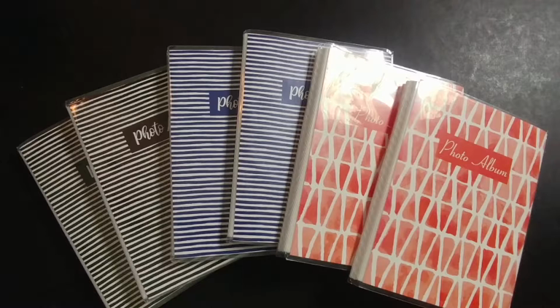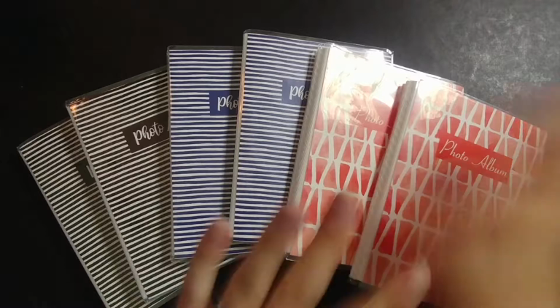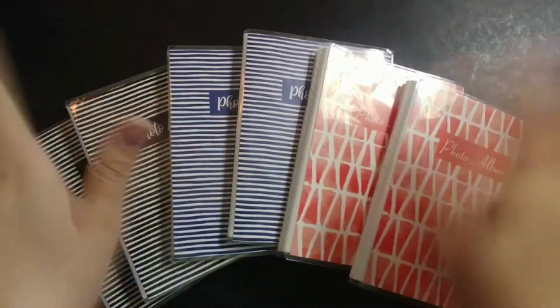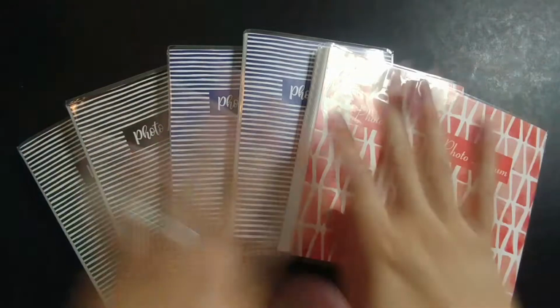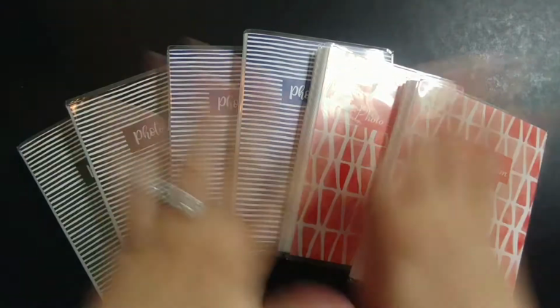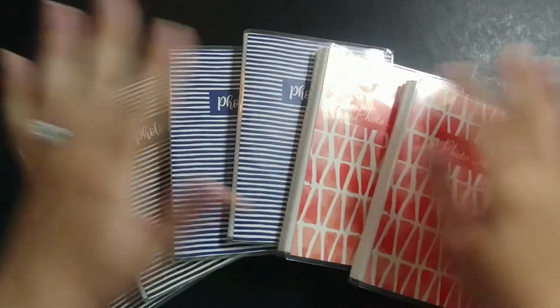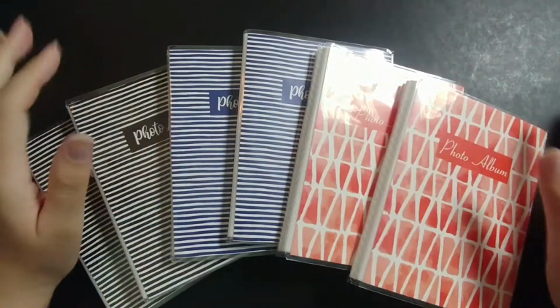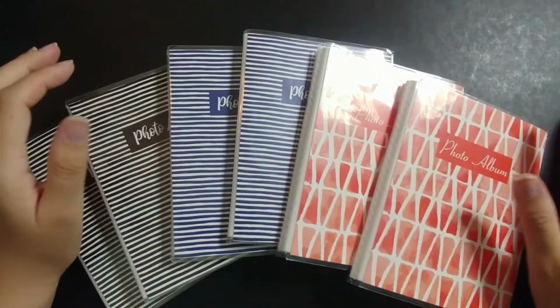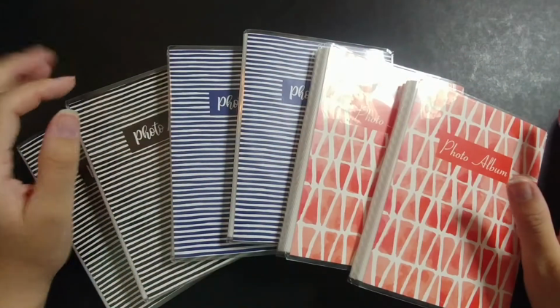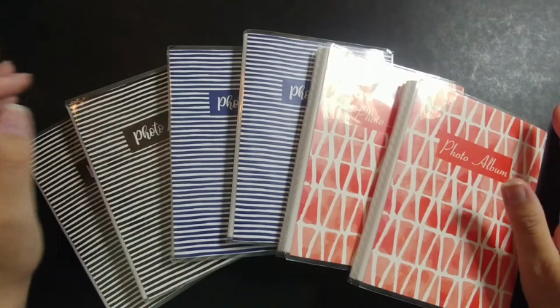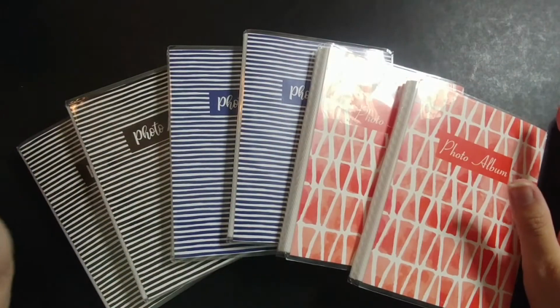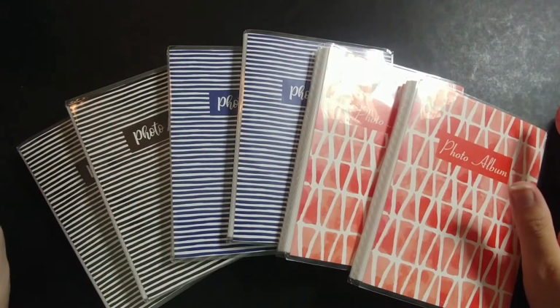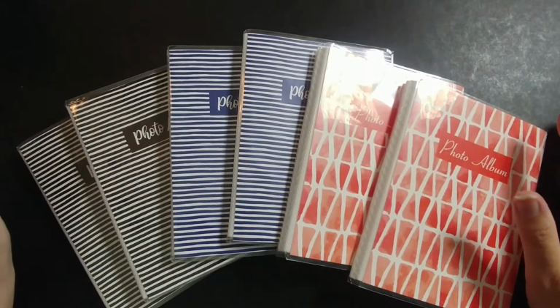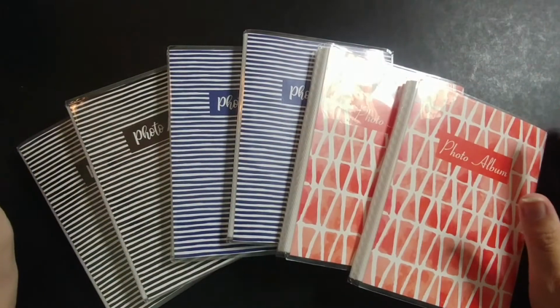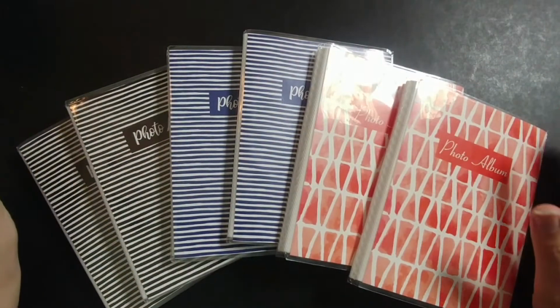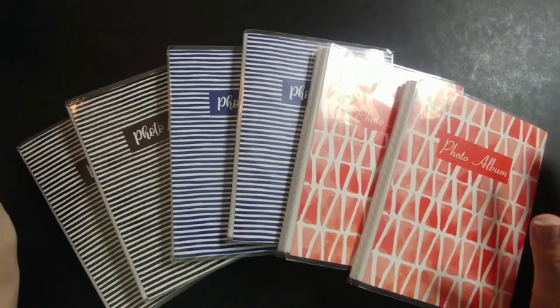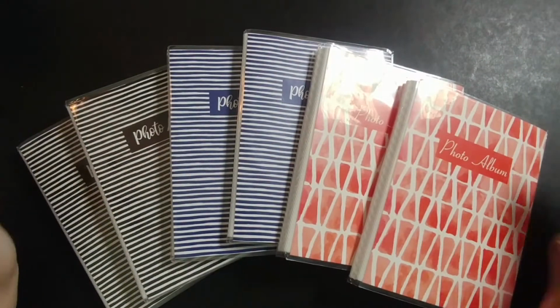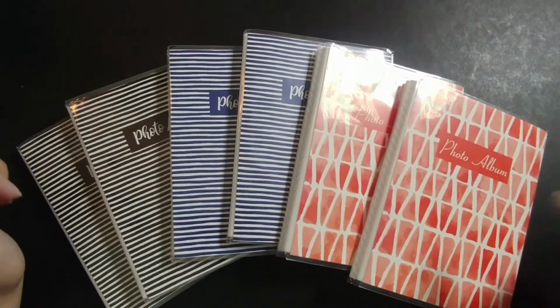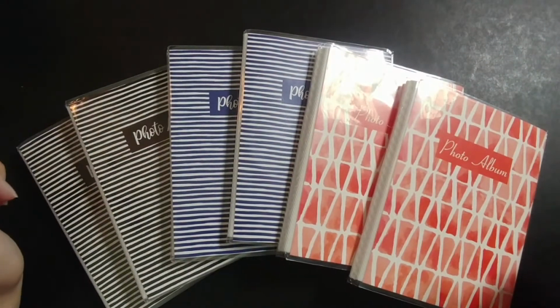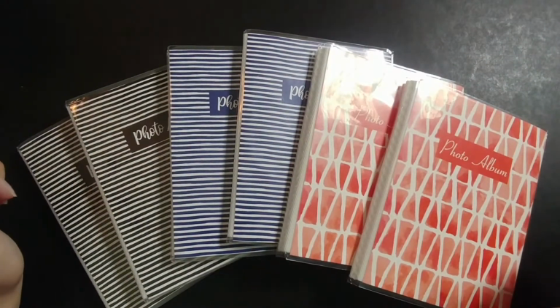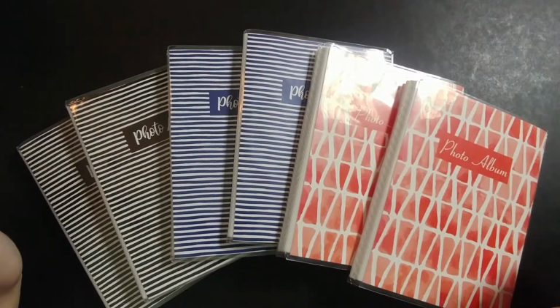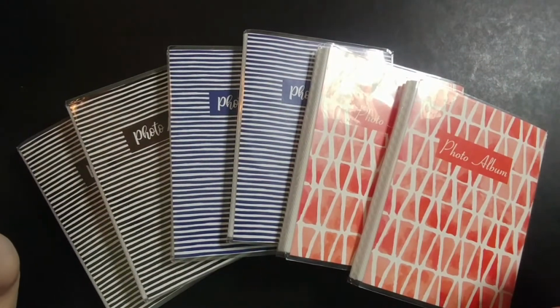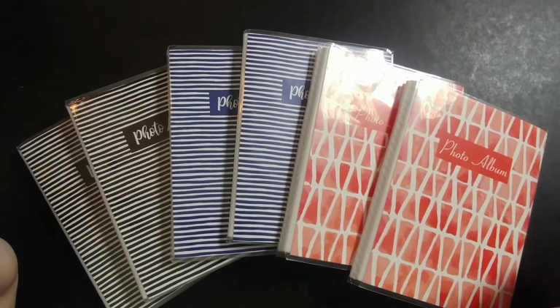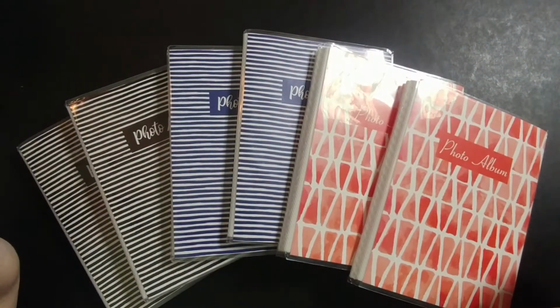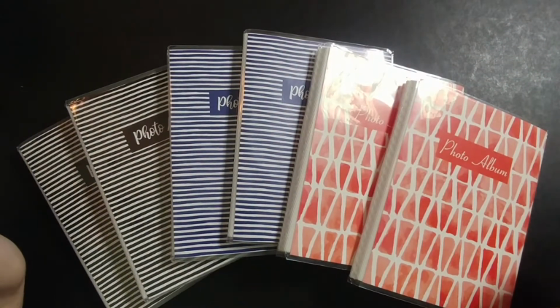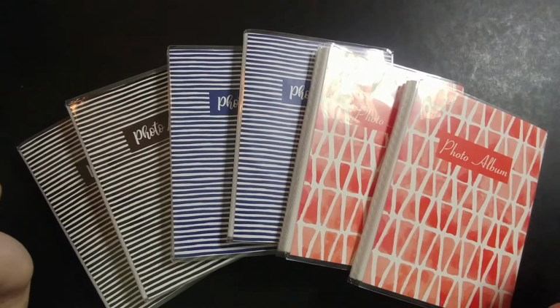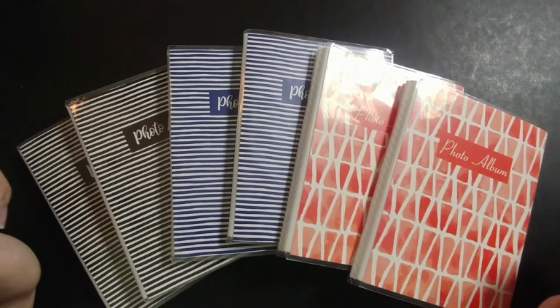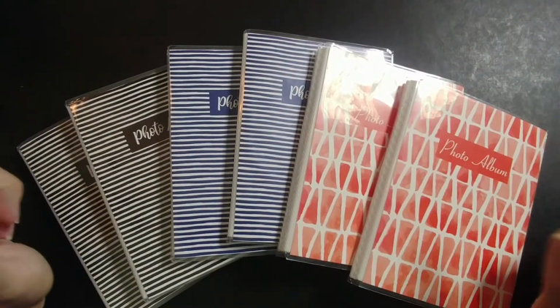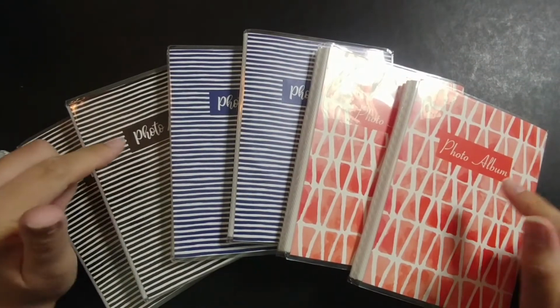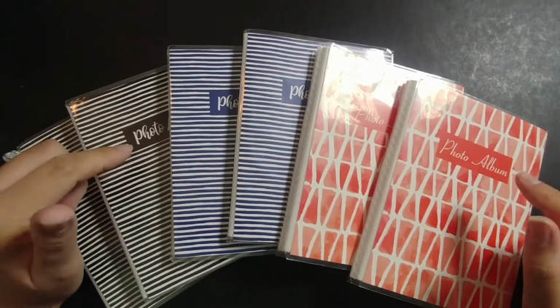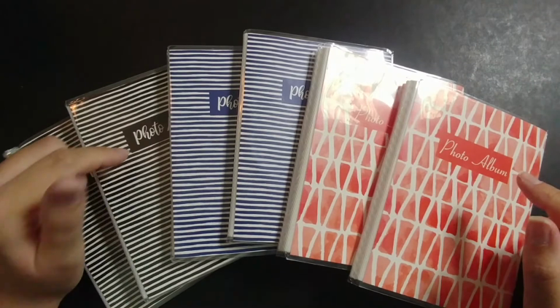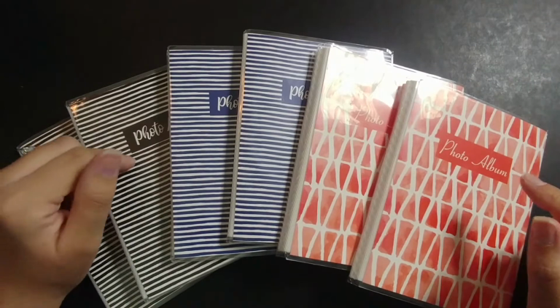Hello everyone and welcome back to my channel. Today I will be reorganizing my foil stickers.